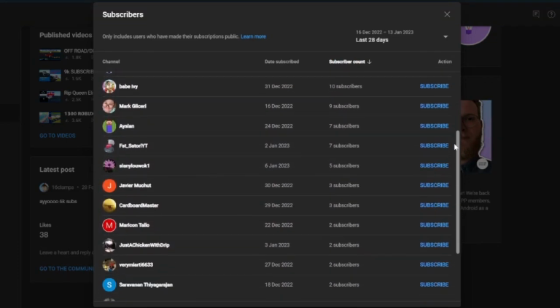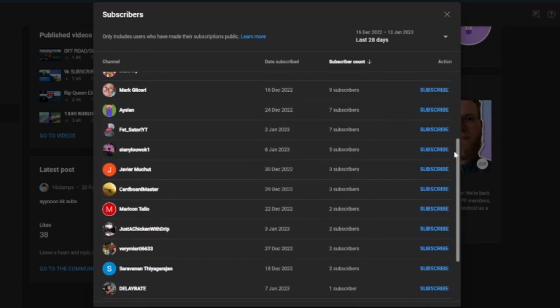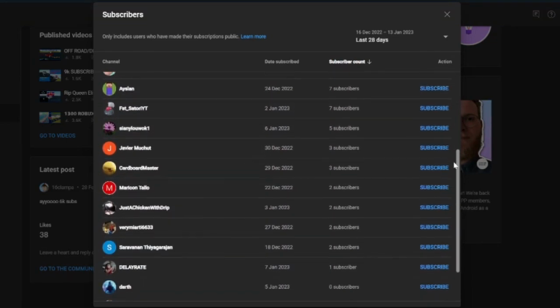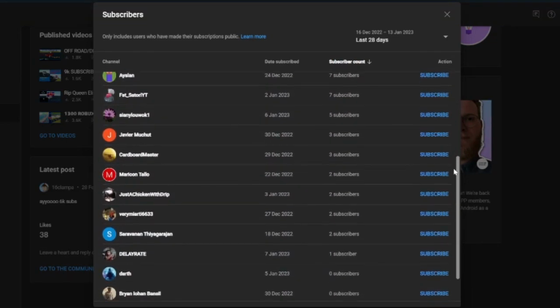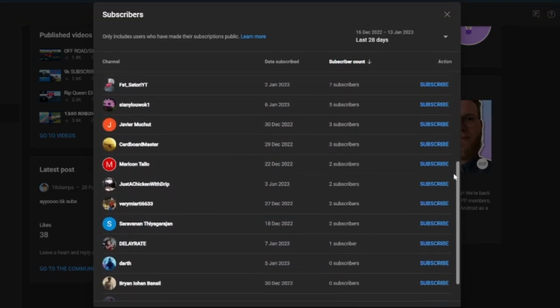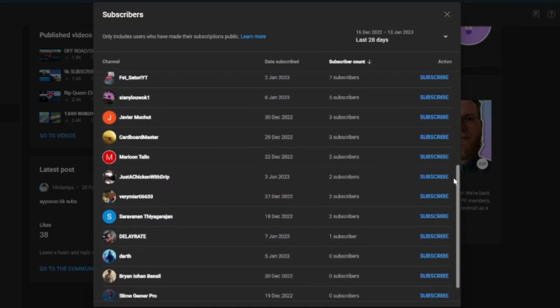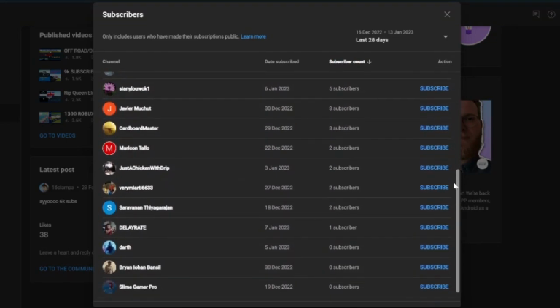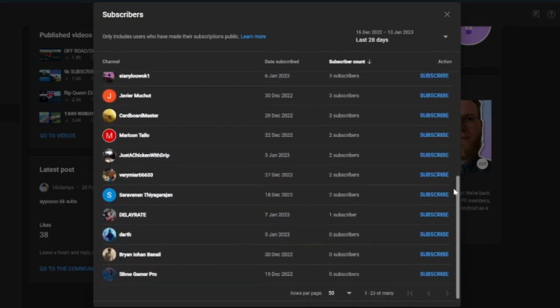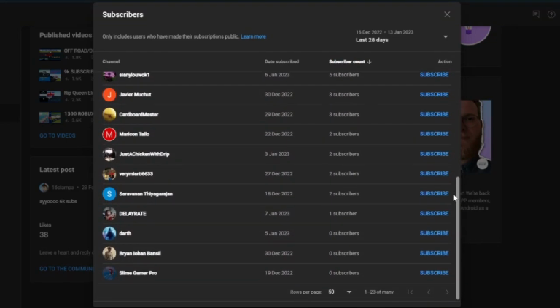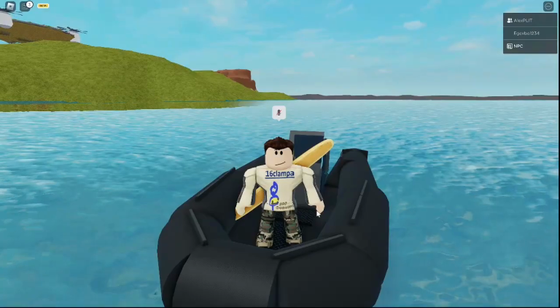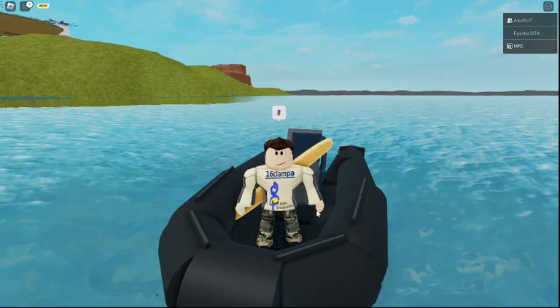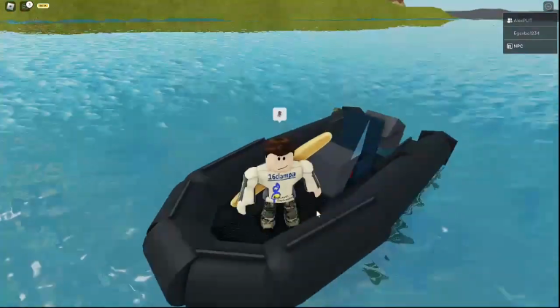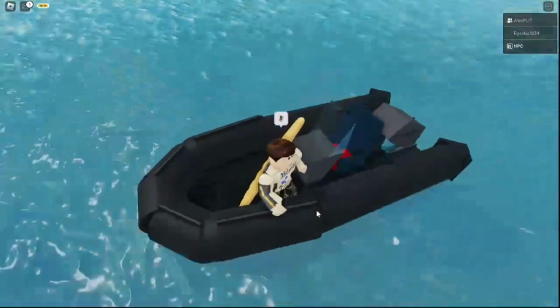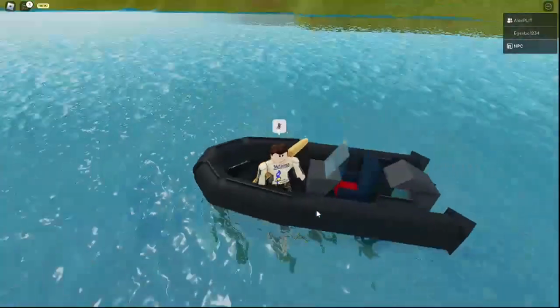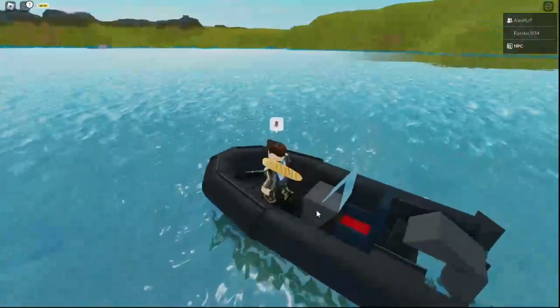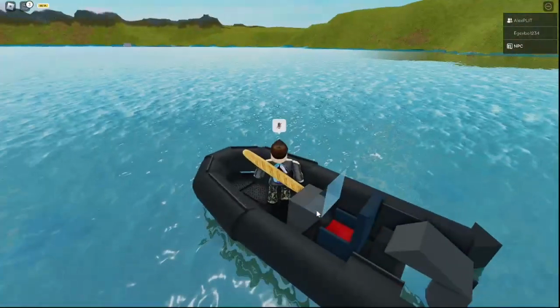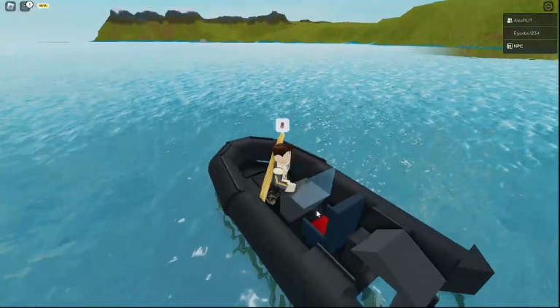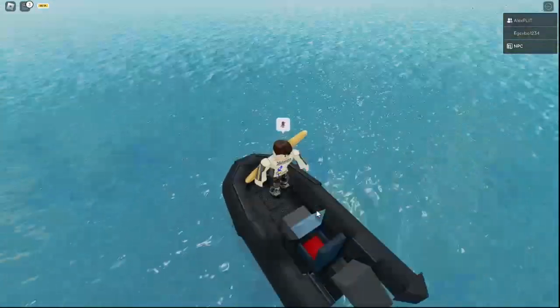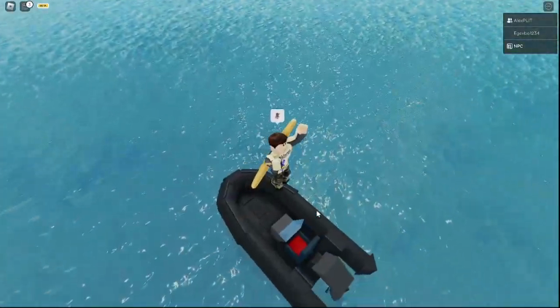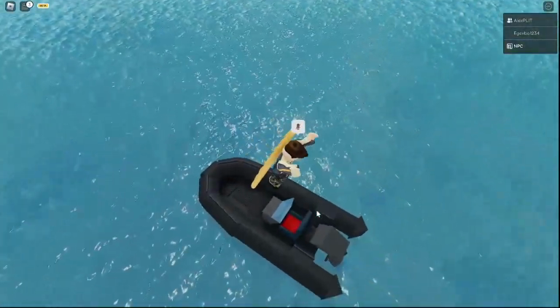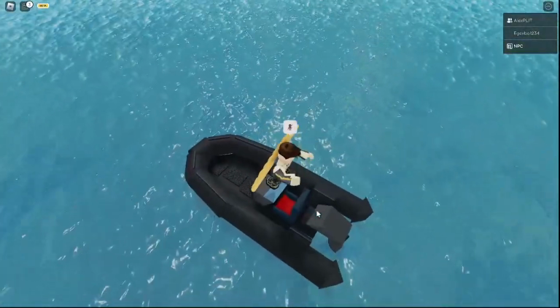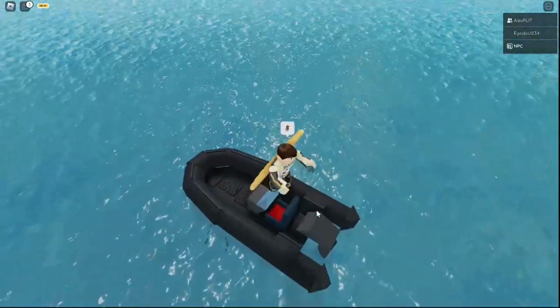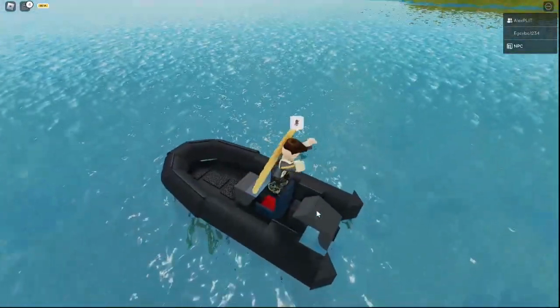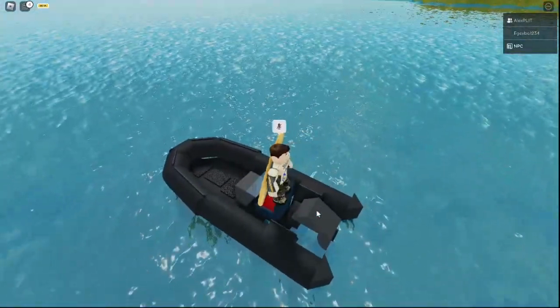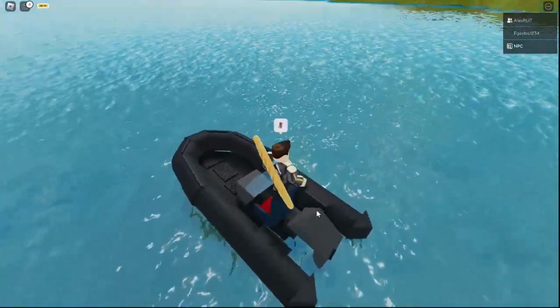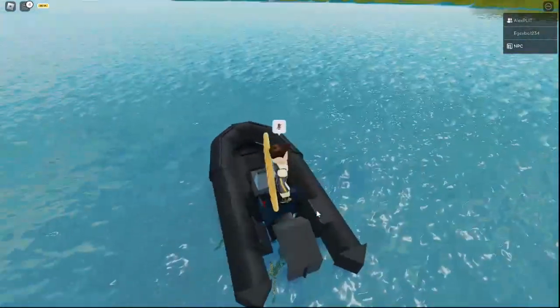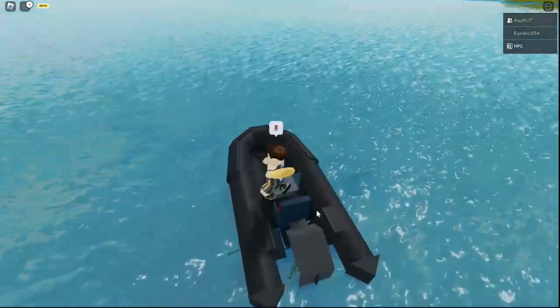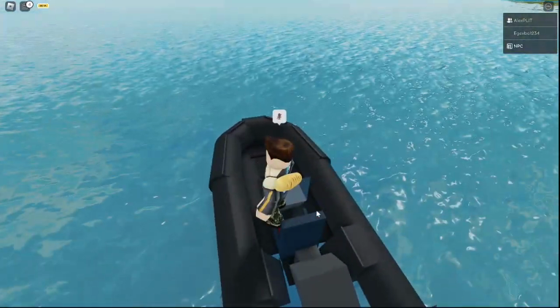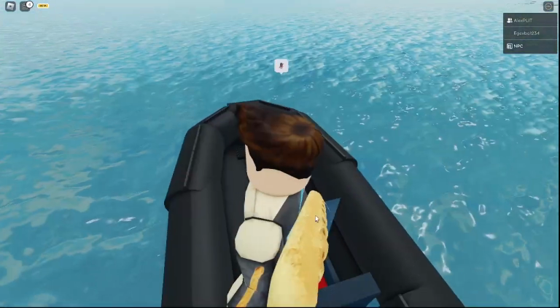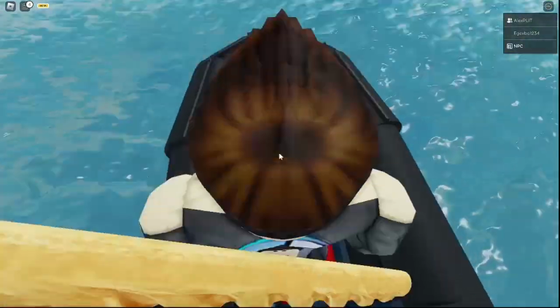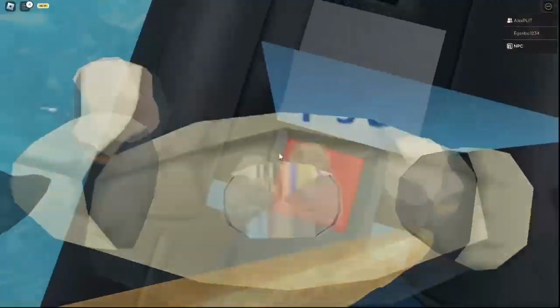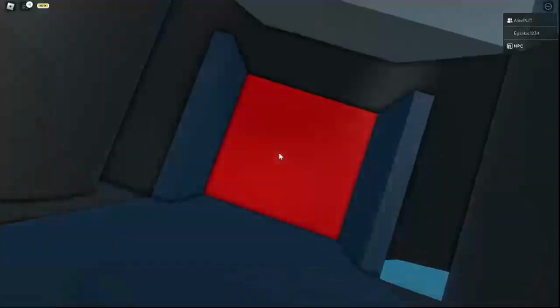If you're subscribed to this video, in the next one you will be featured. By the way, I also have a Discord link and merch in the description, and a Roblox group.